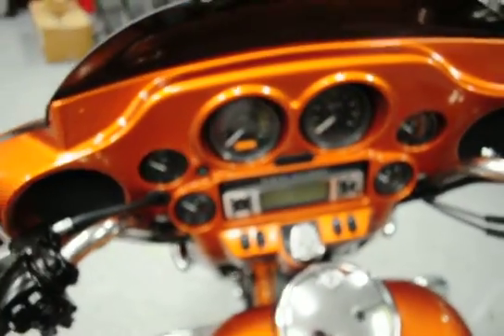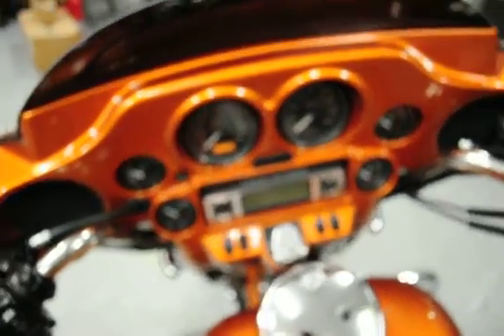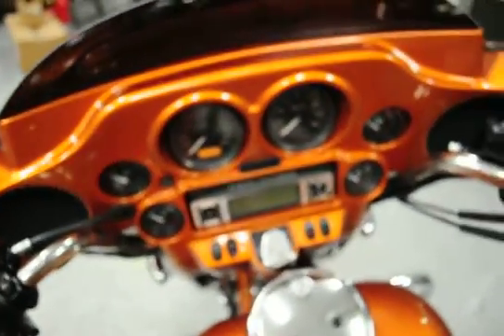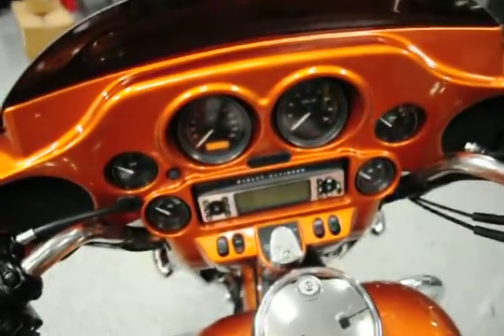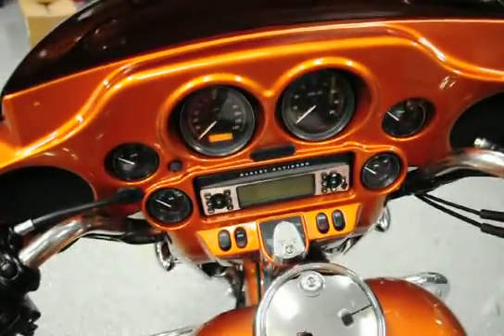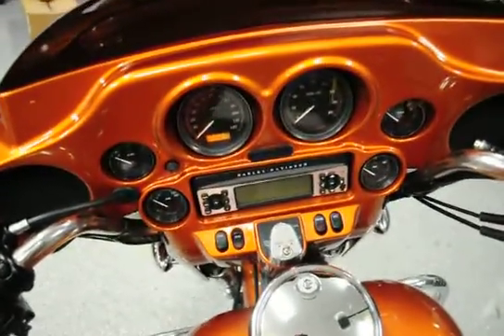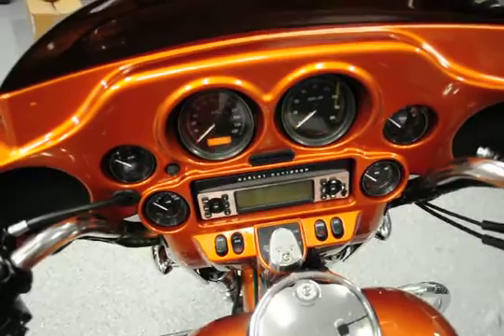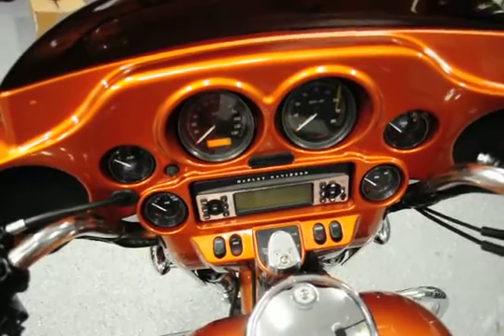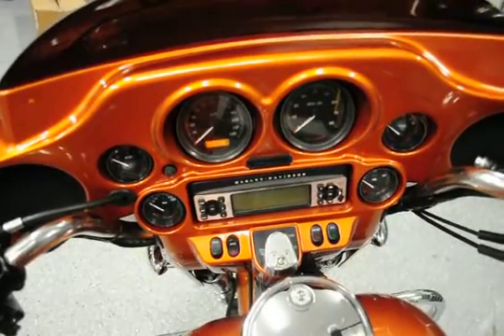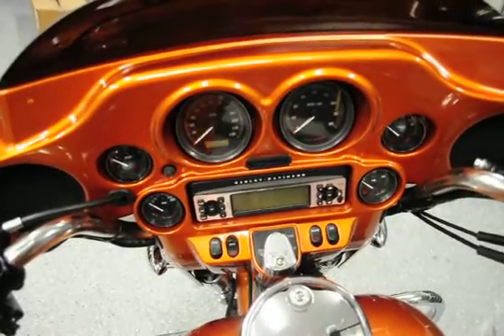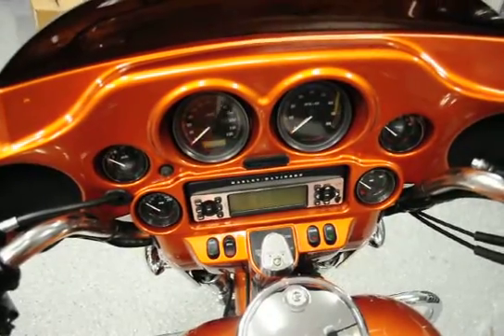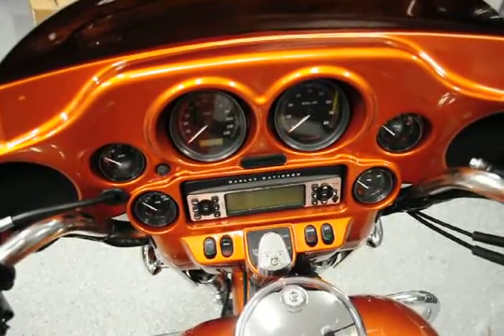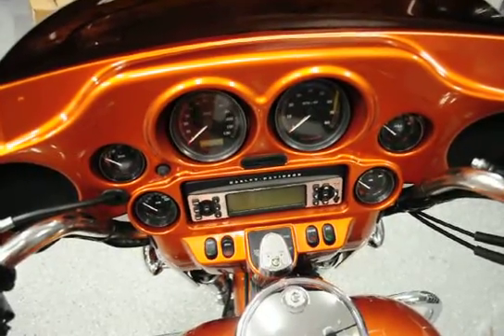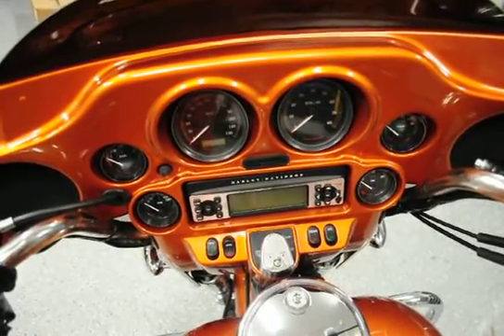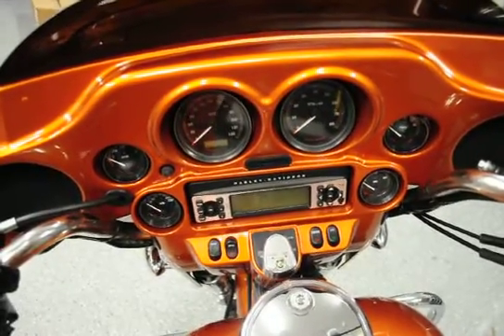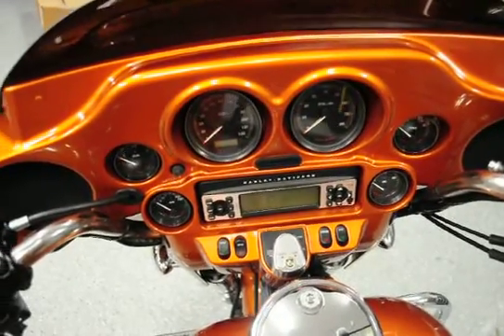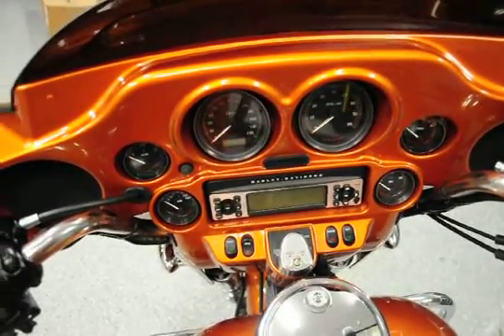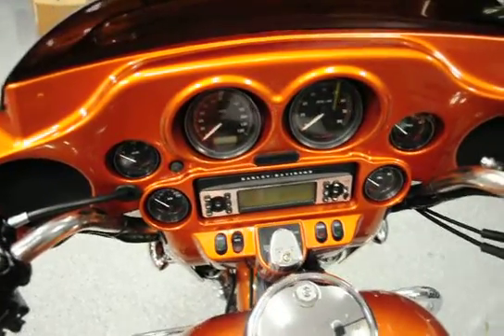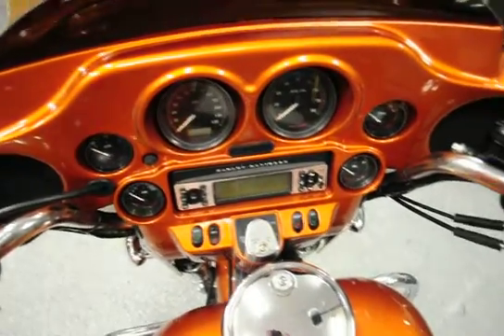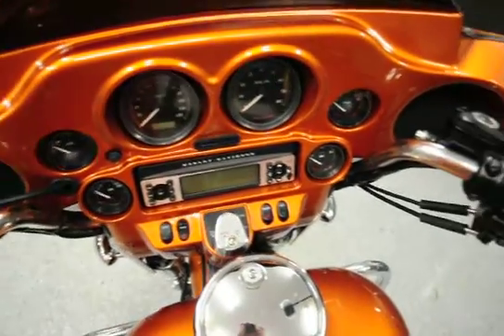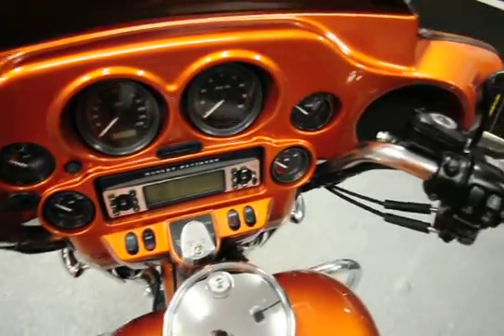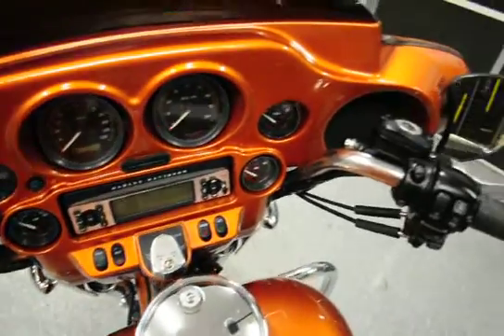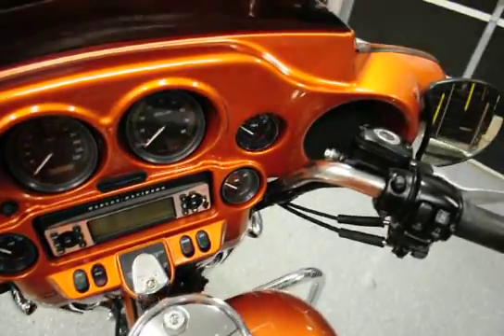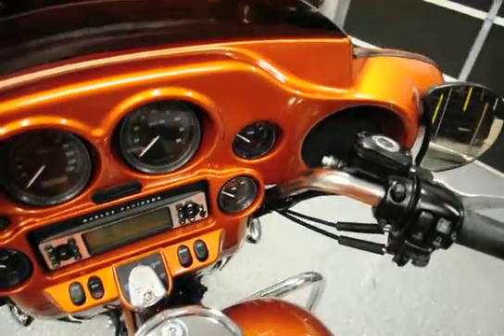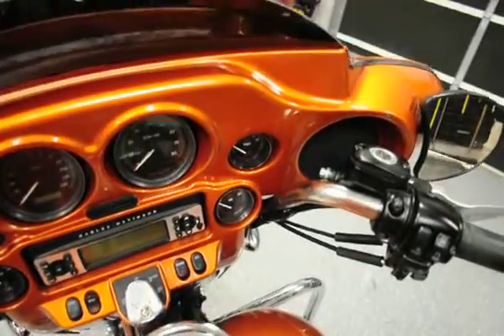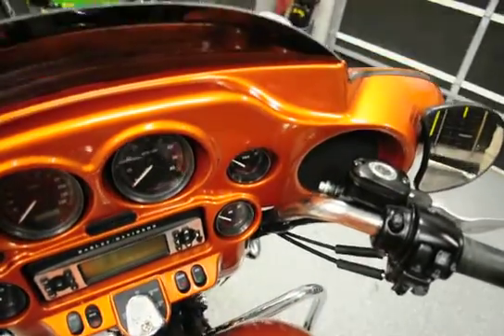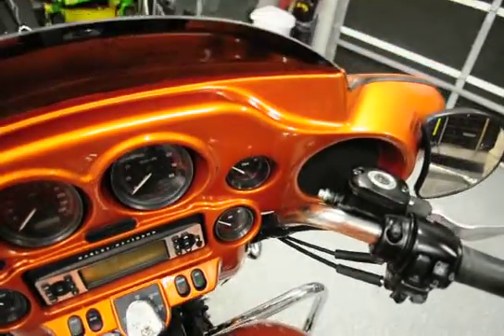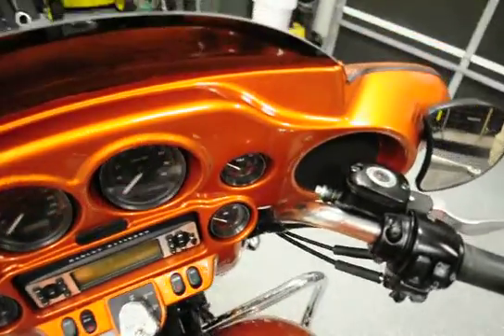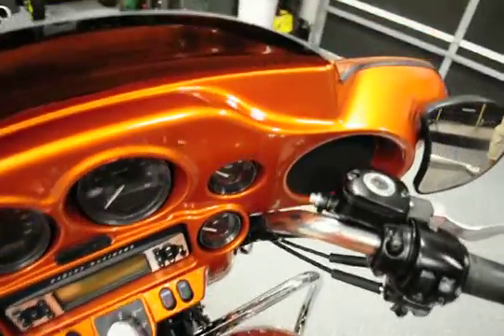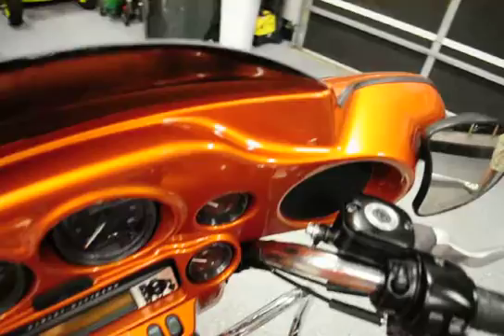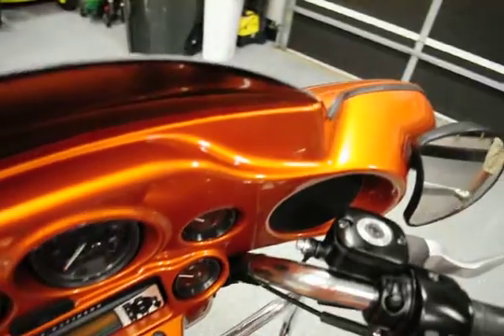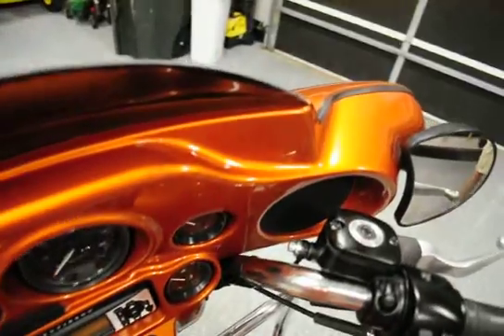You'll notice here in the video that we painted the fairing to match the bike. It's like a burnt orange, if you want to call it that.